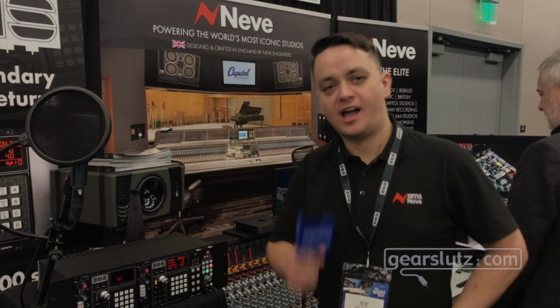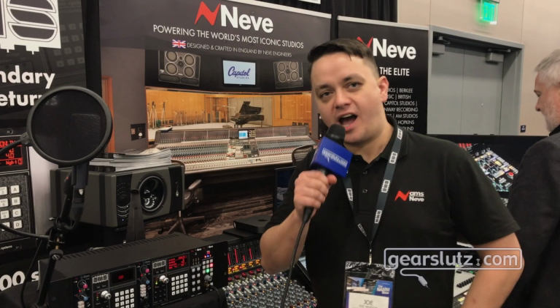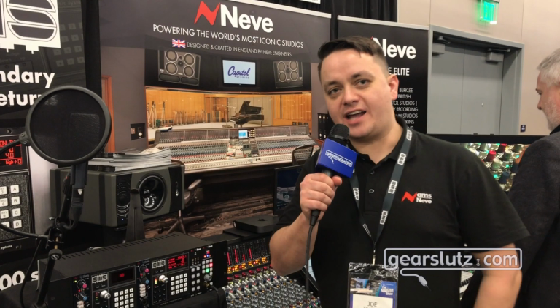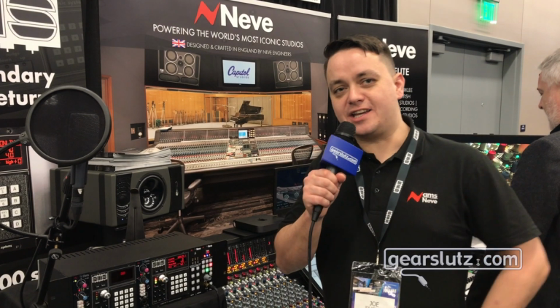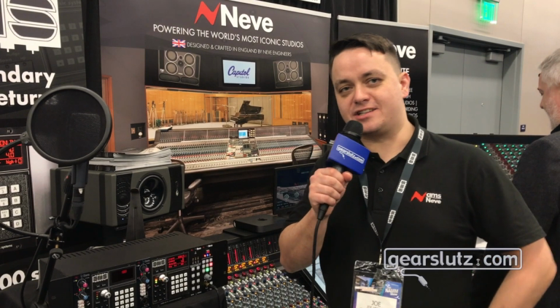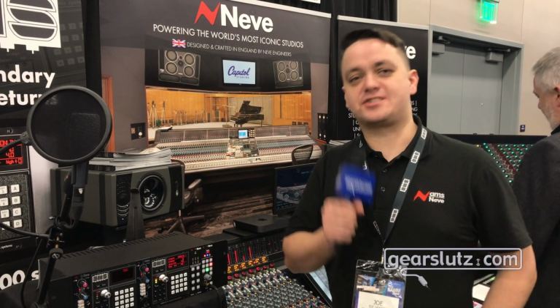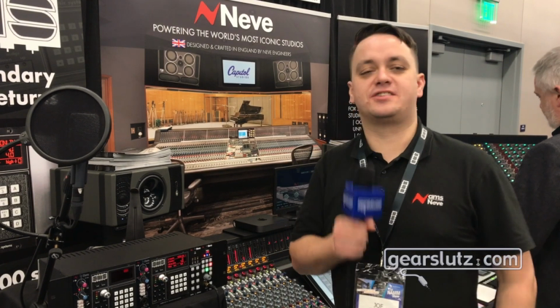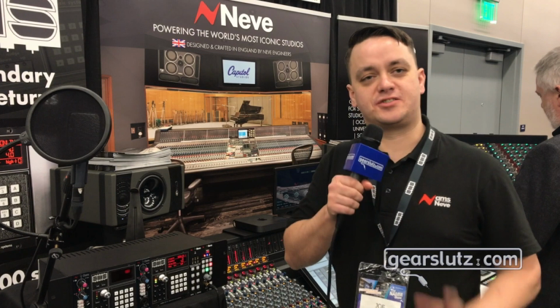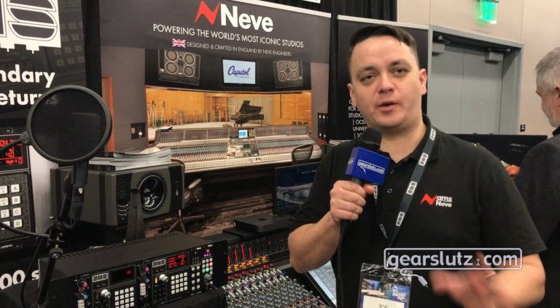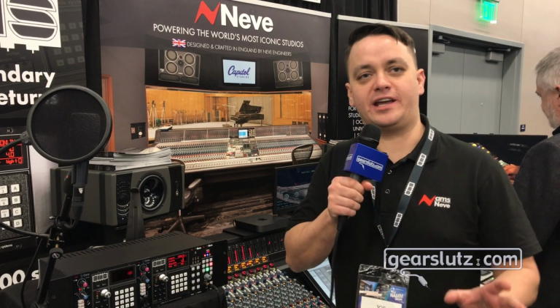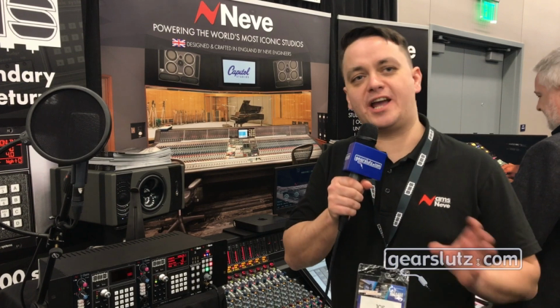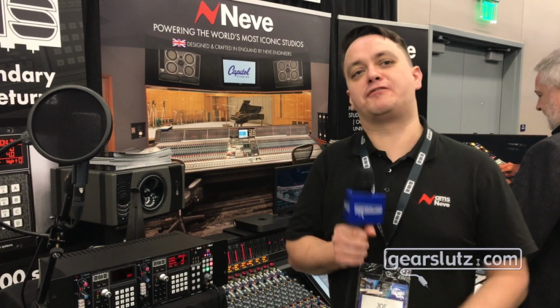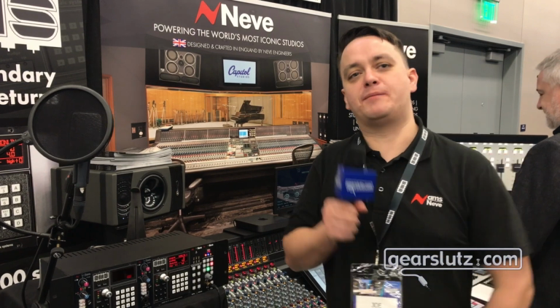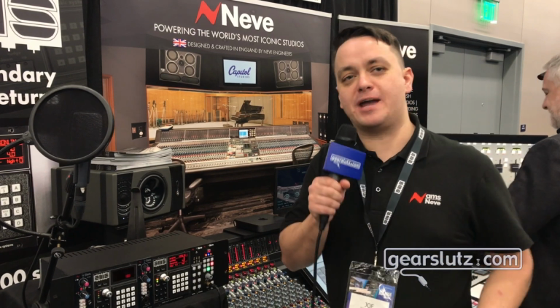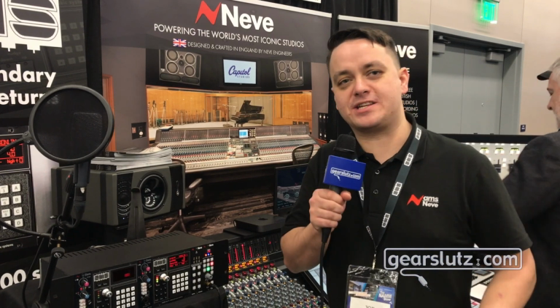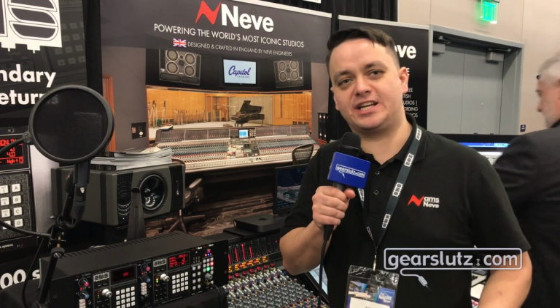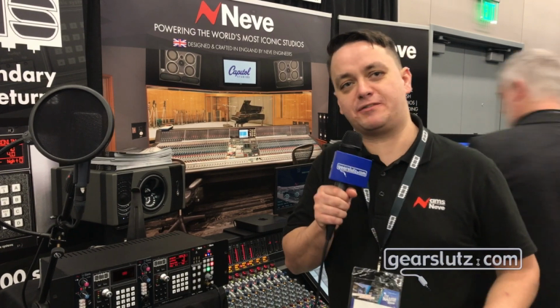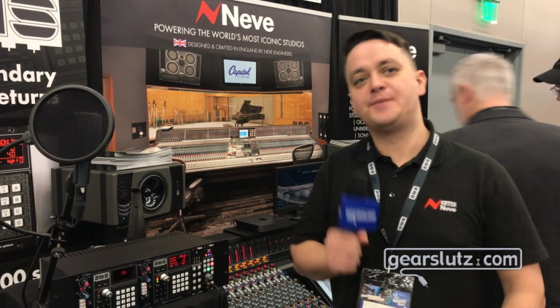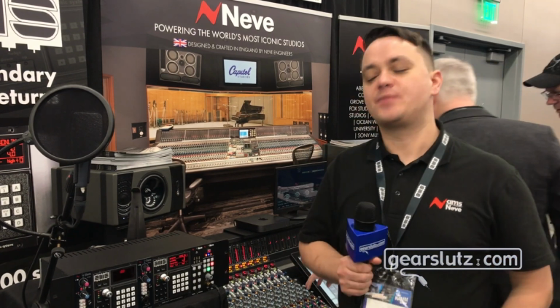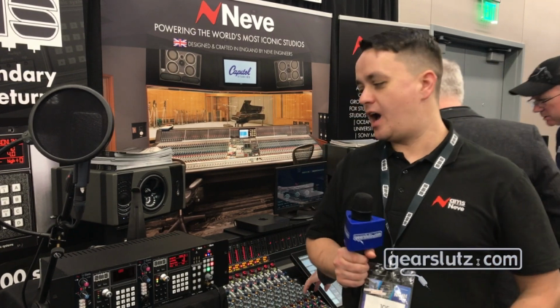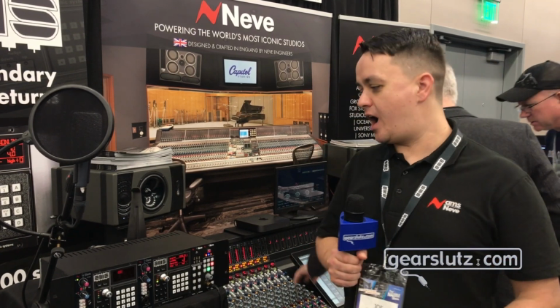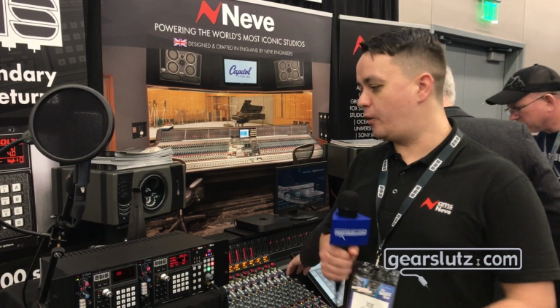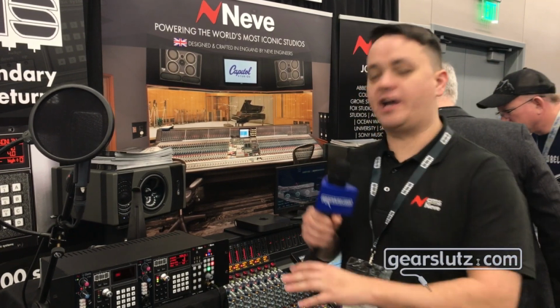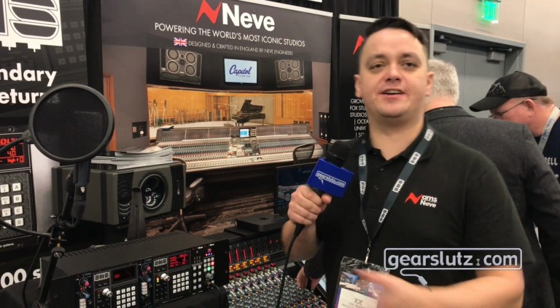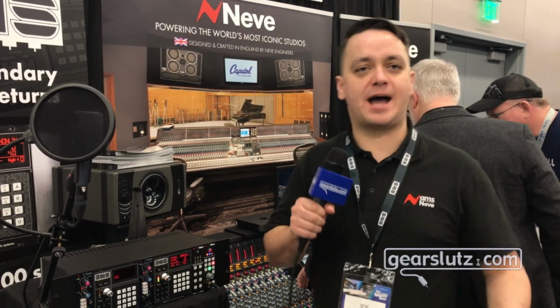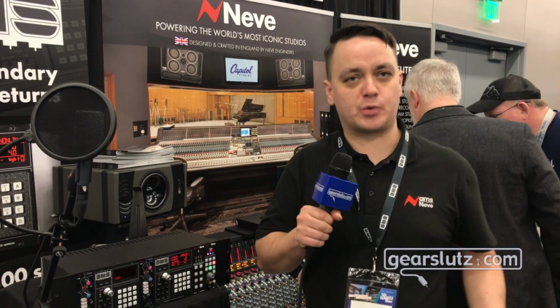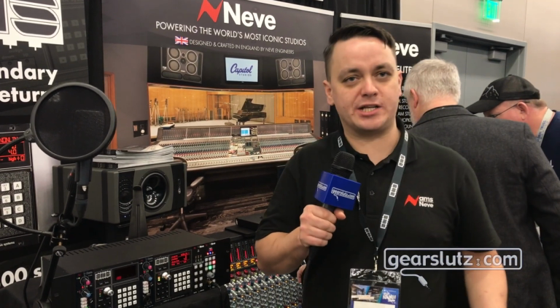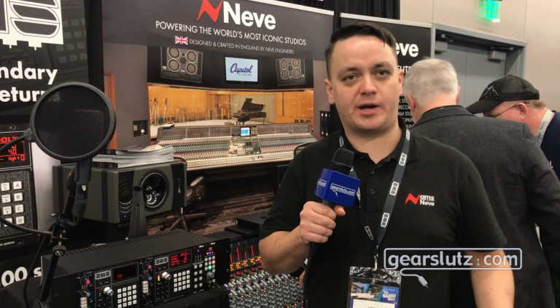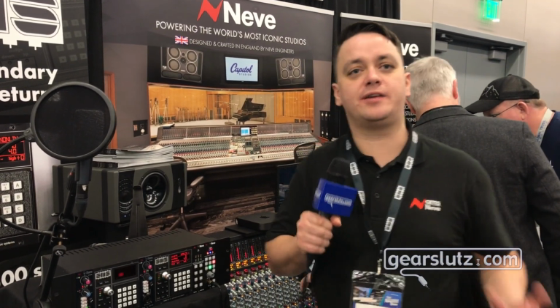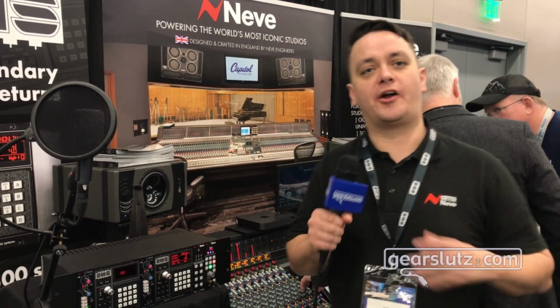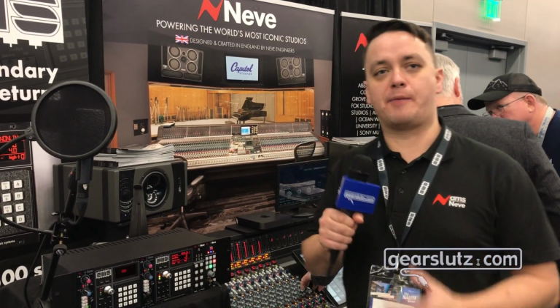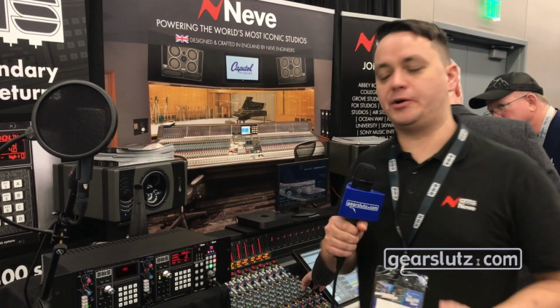Hi Gearsluts, Joe Heaton here from AMS Neve. We're here at NAMM 2020 on our booth.